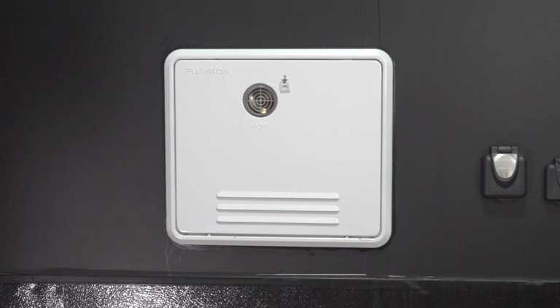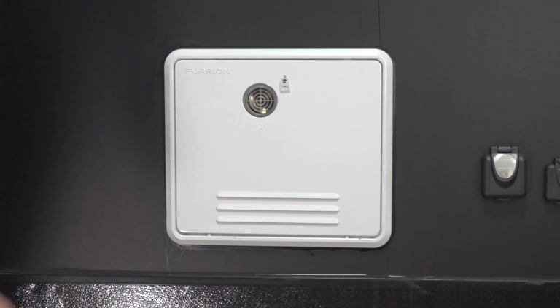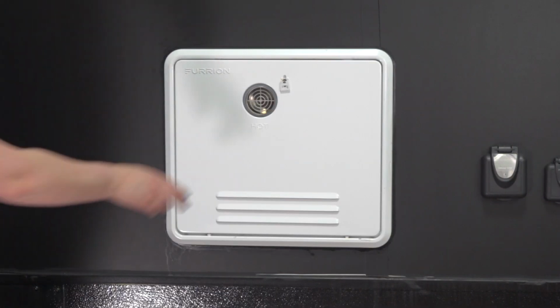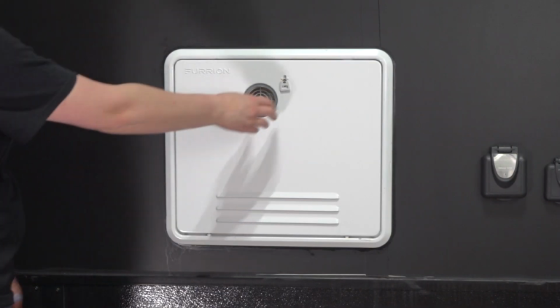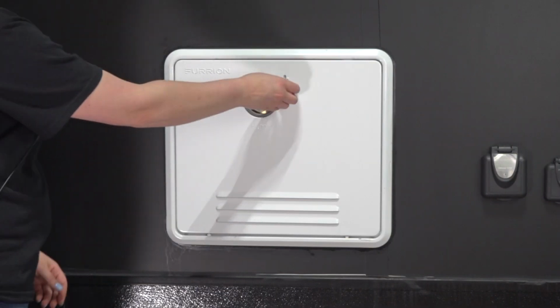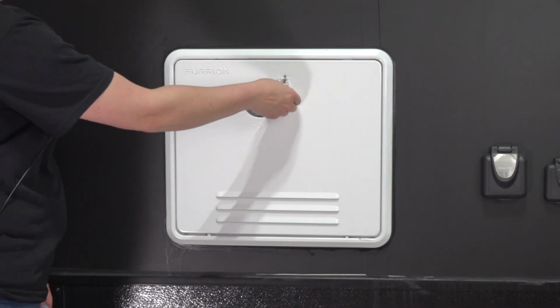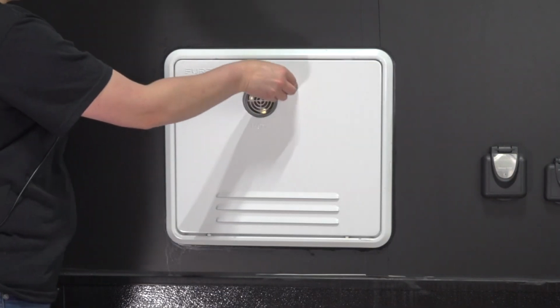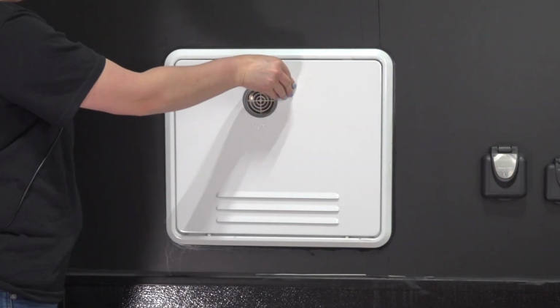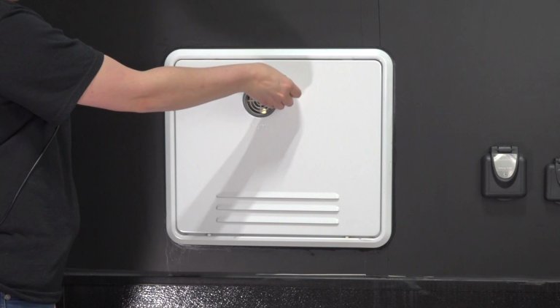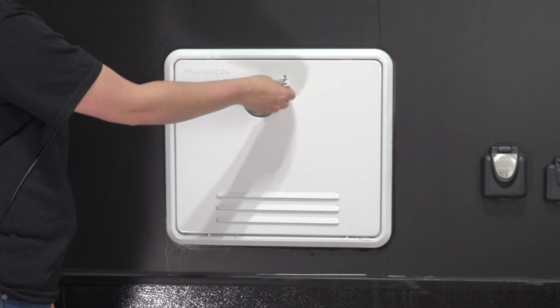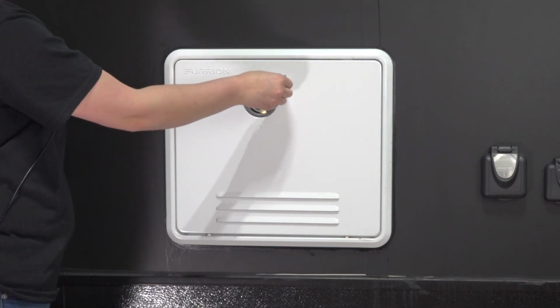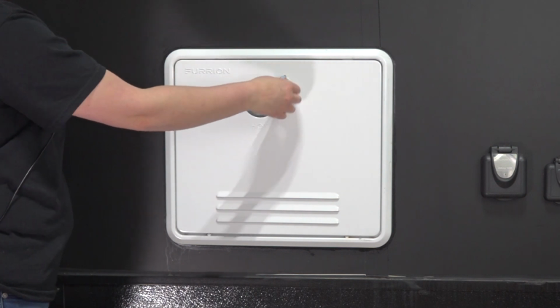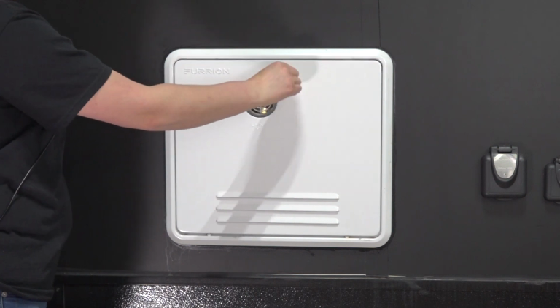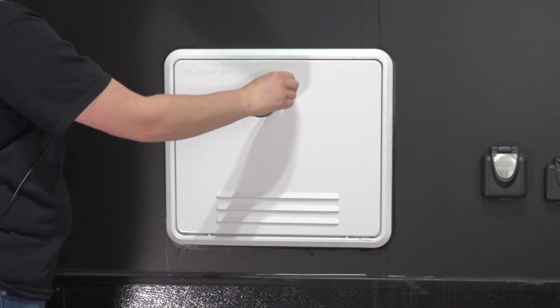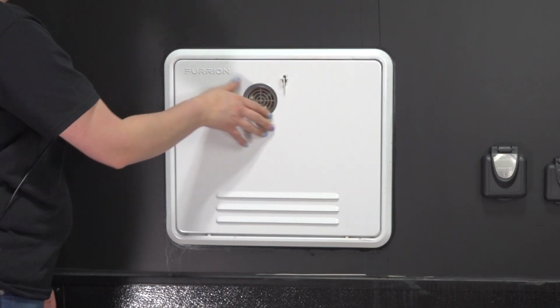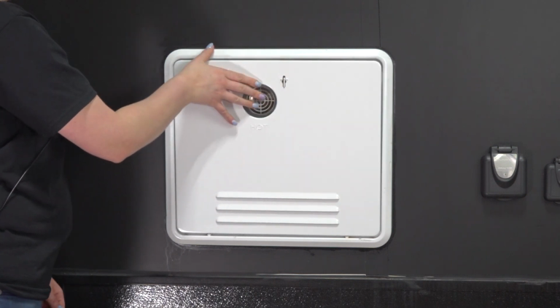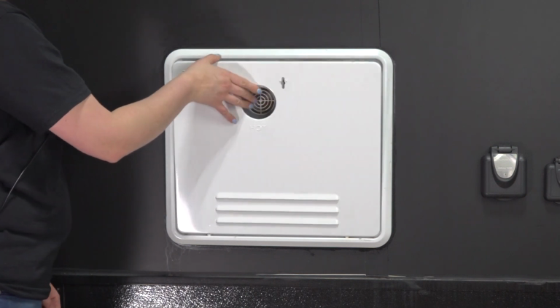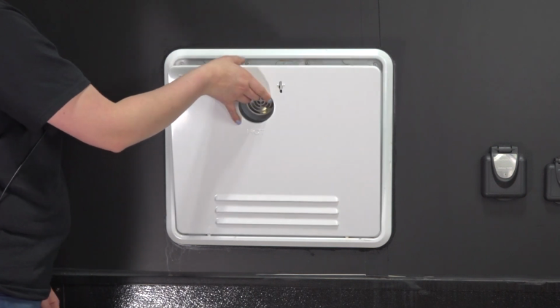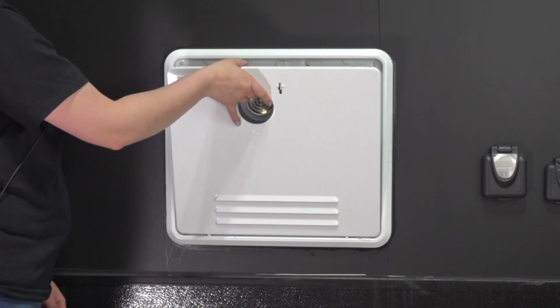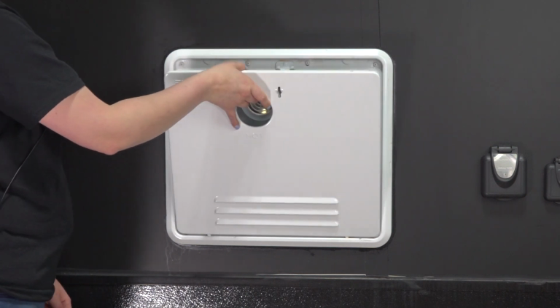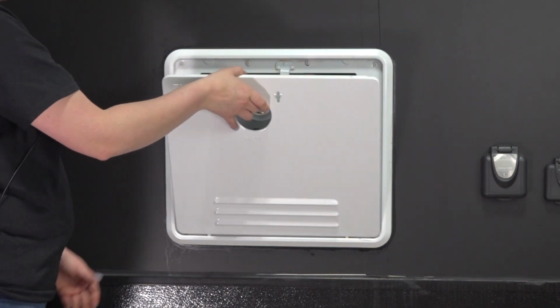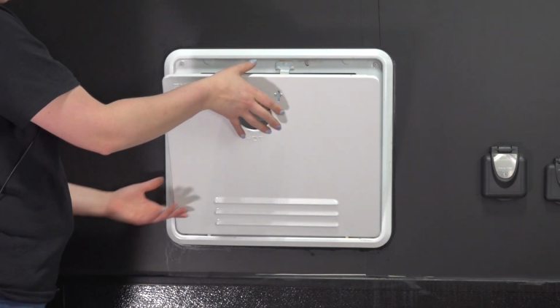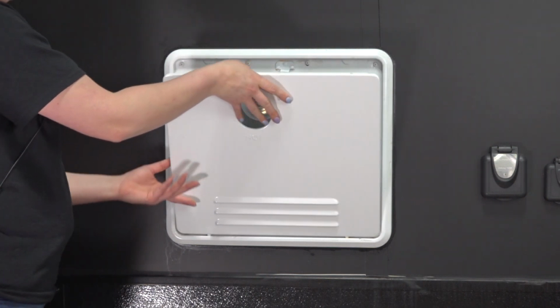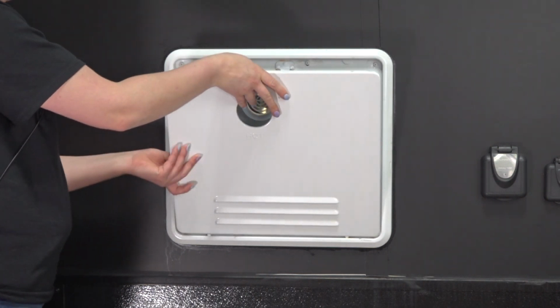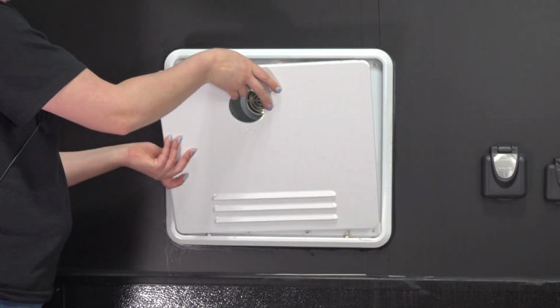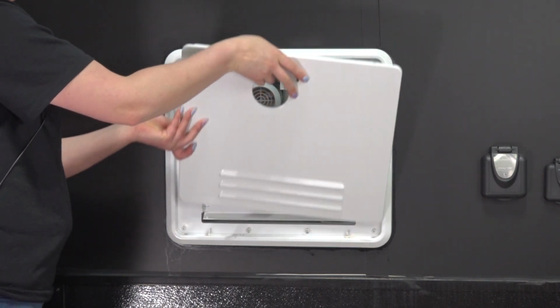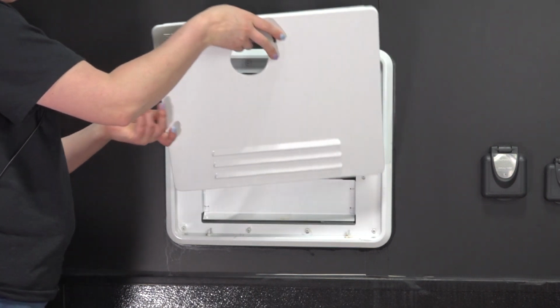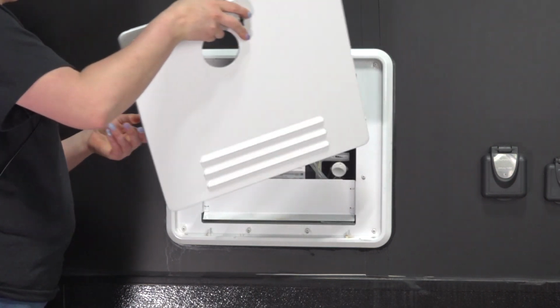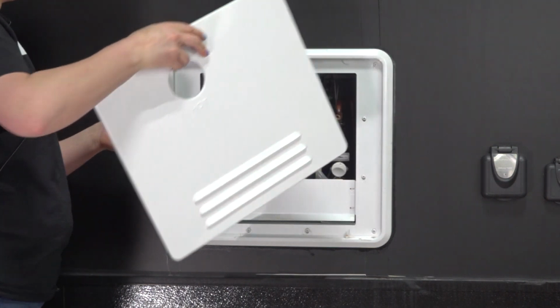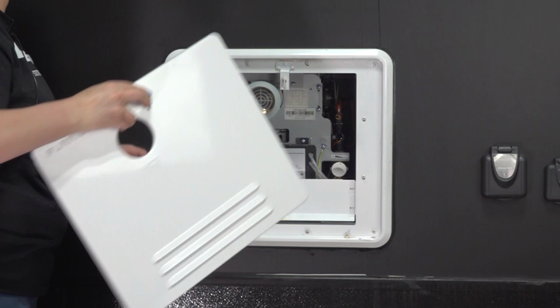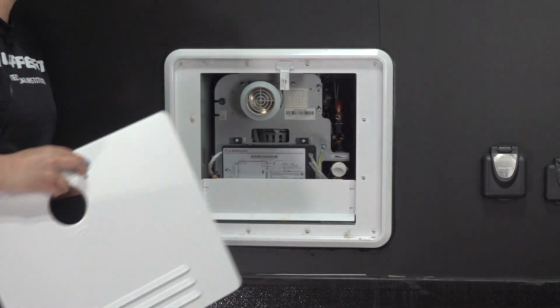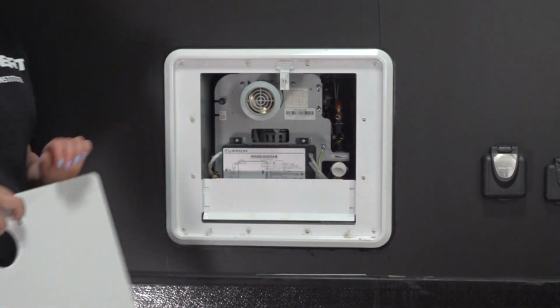Rotate the latch 90 degrees counterclockwise to release the door from the unit housing, then lift up to remove it from the assembly.